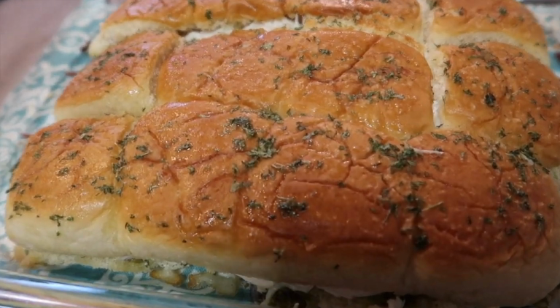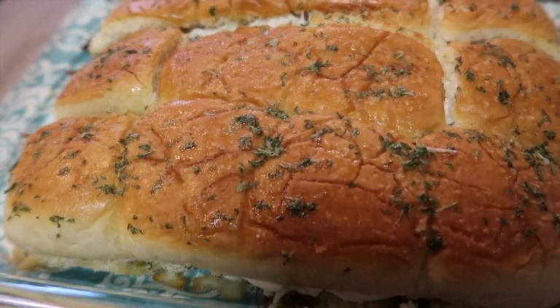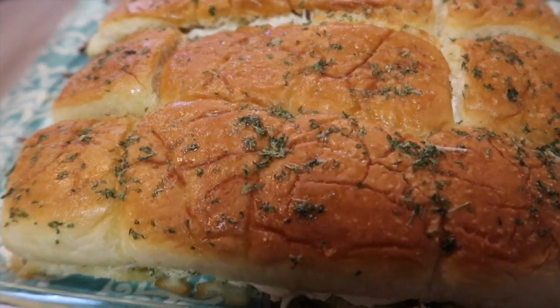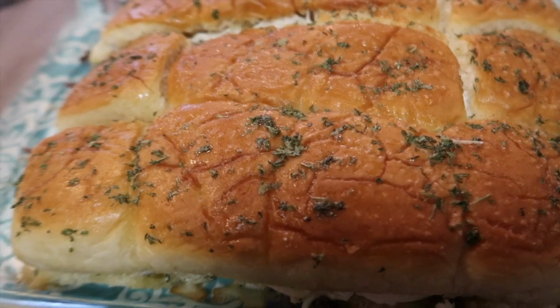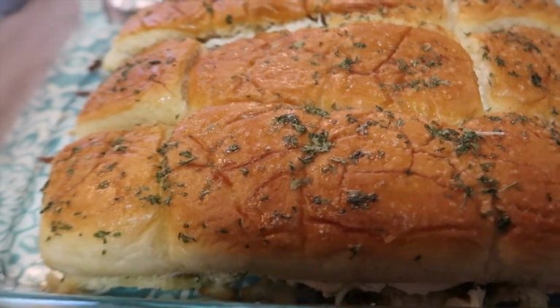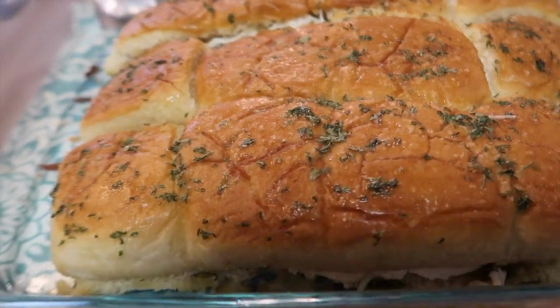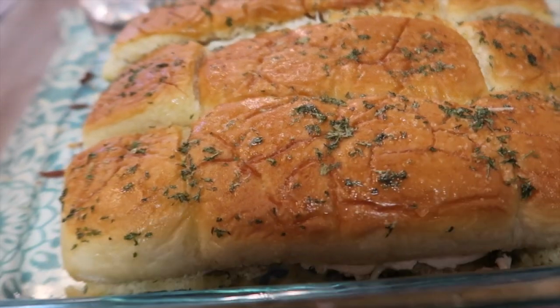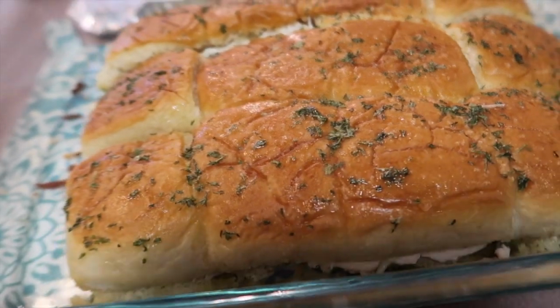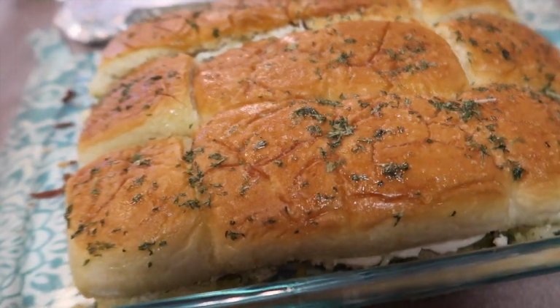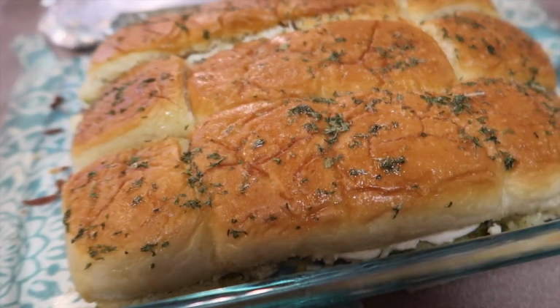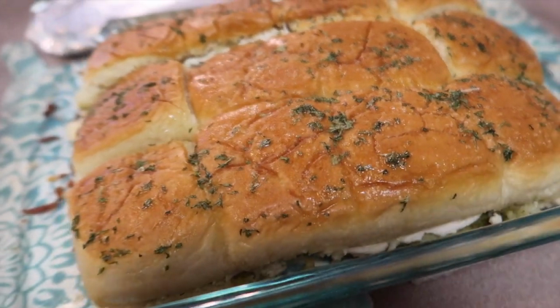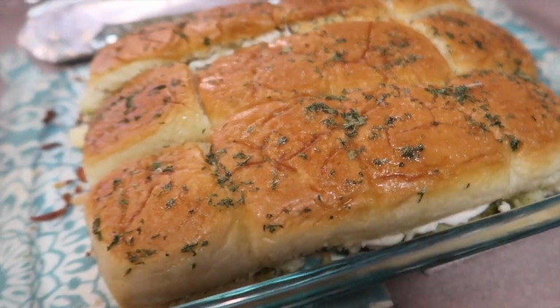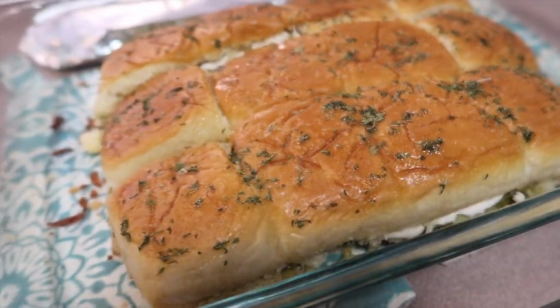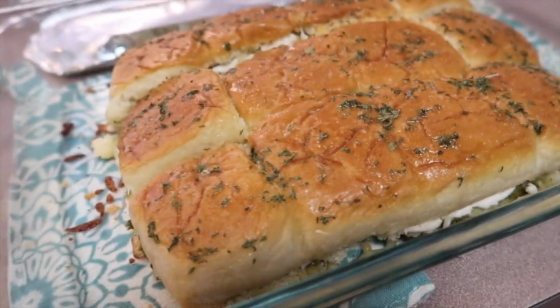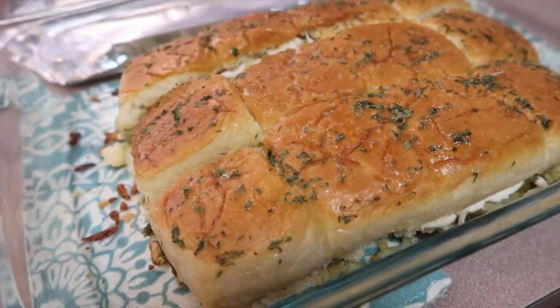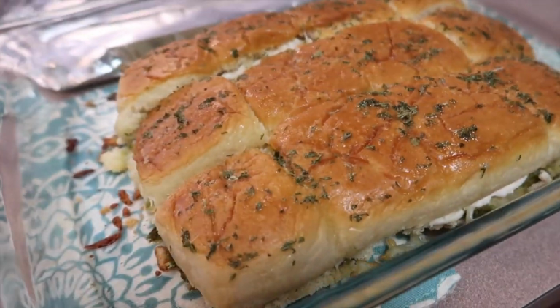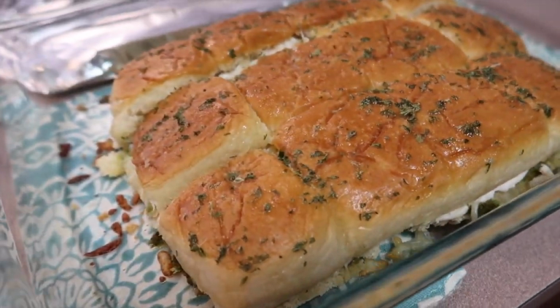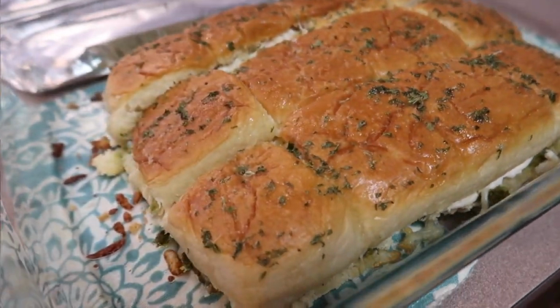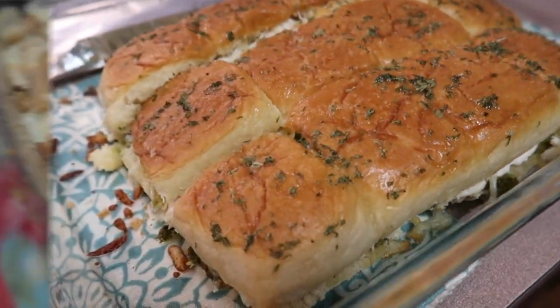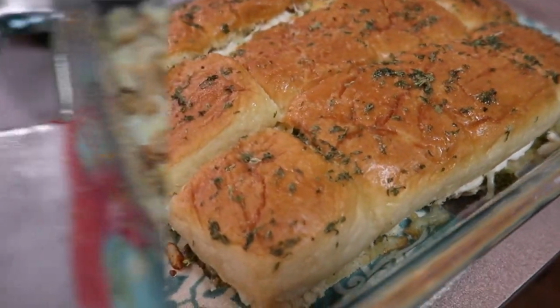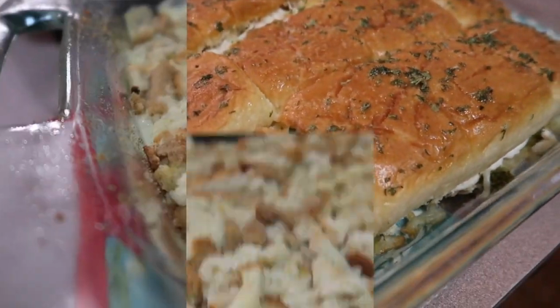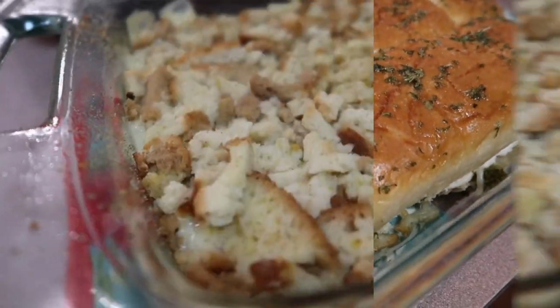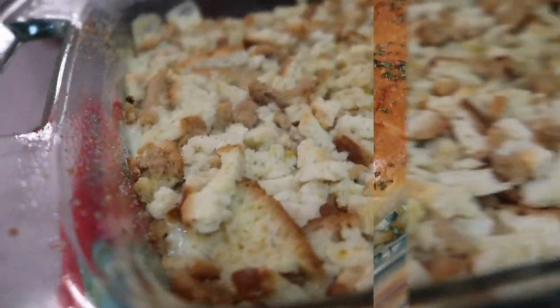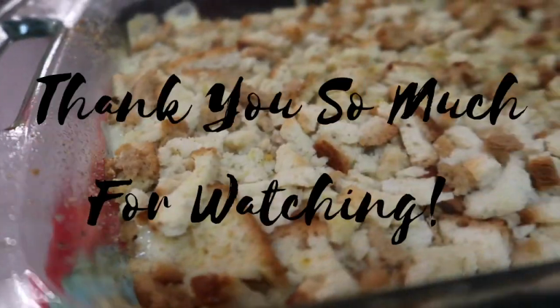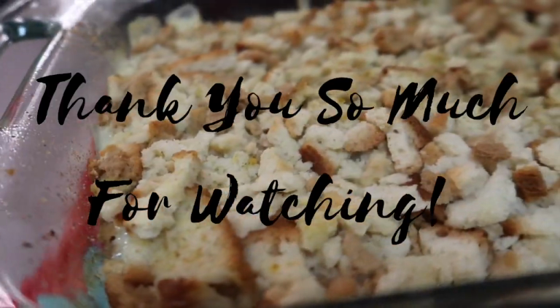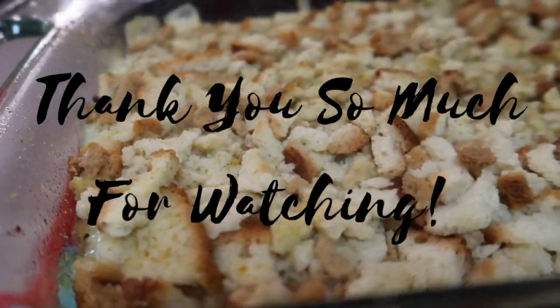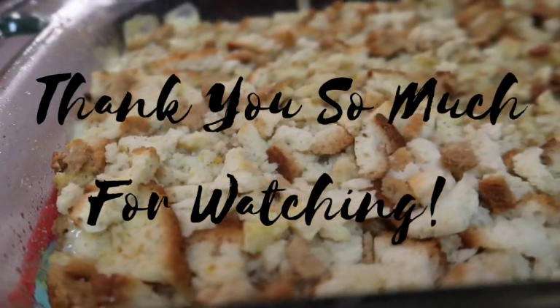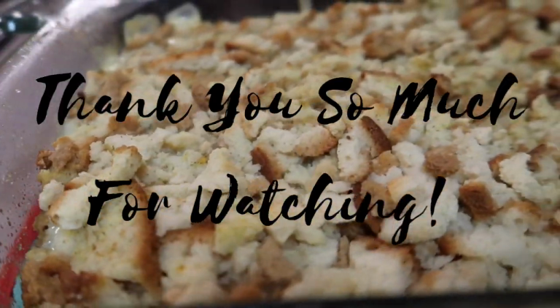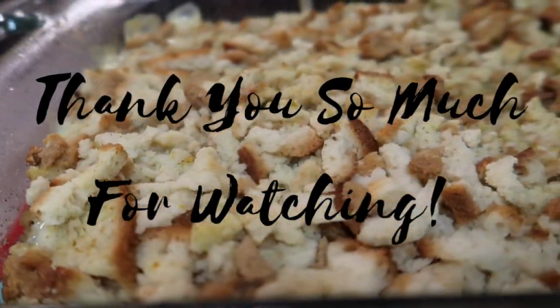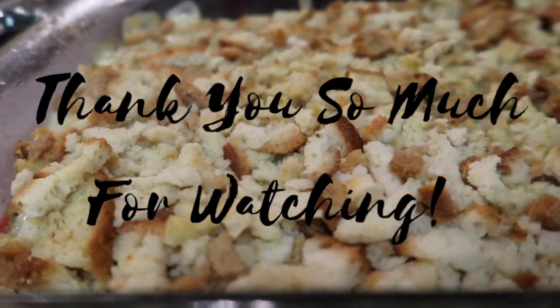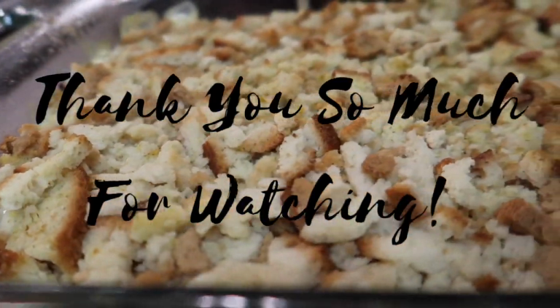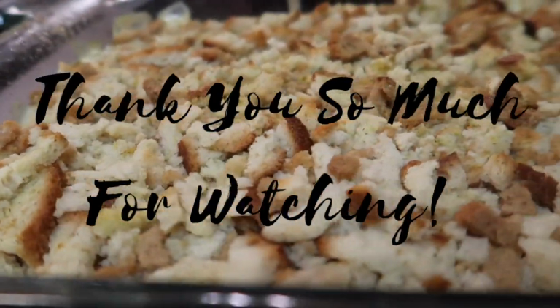There we have it — easy, easy, easy lunch! It may not look super pretty but it smells absolutely delicious.